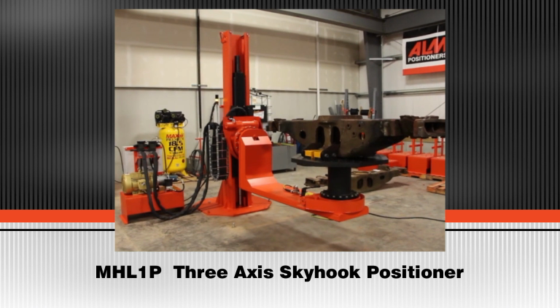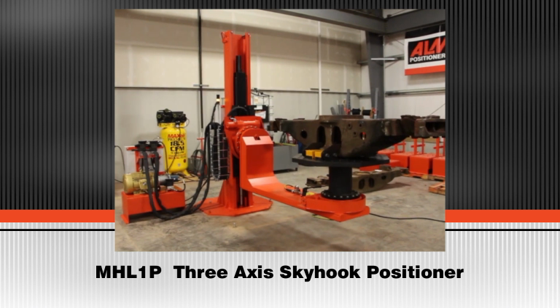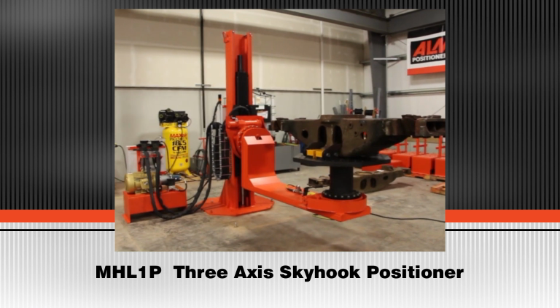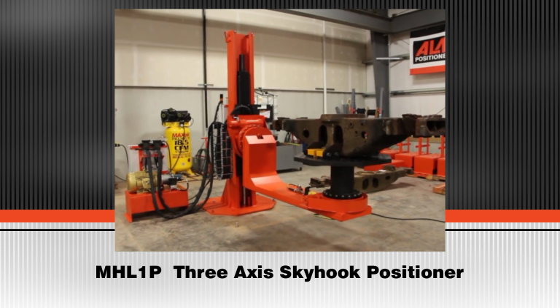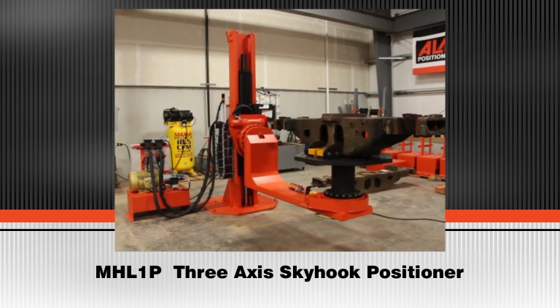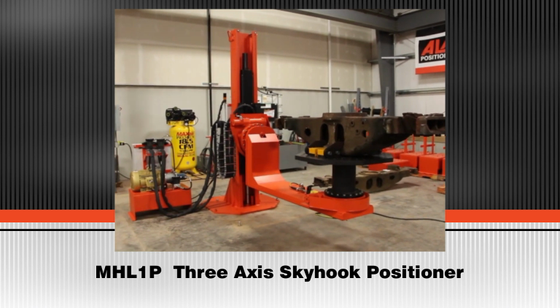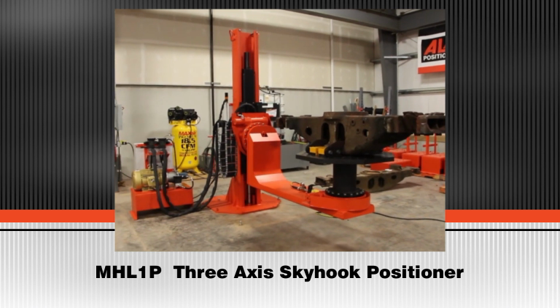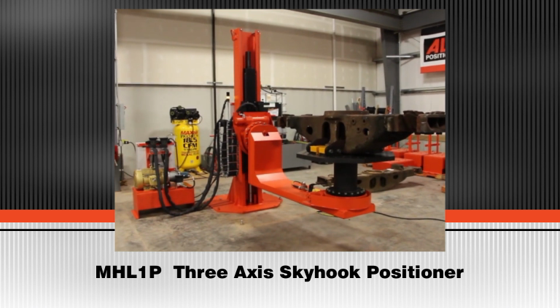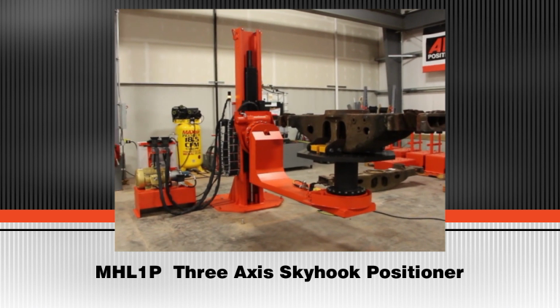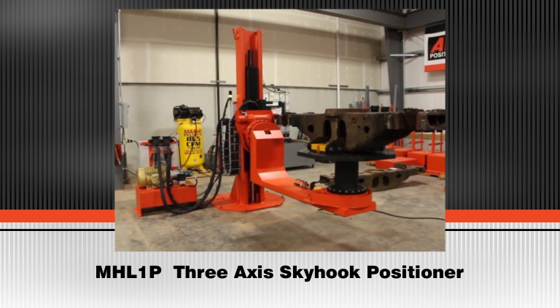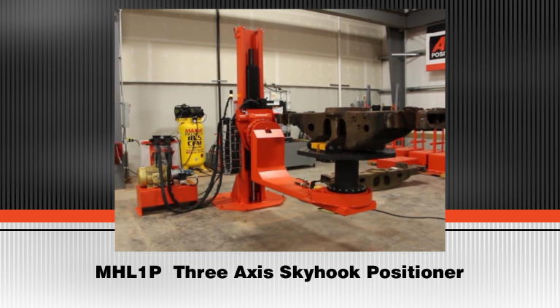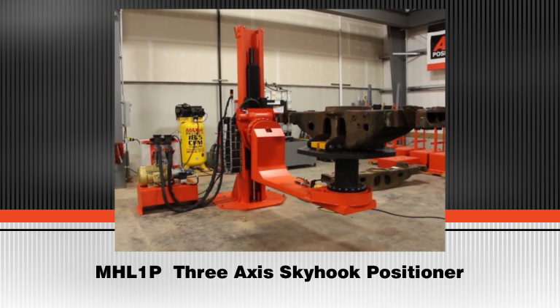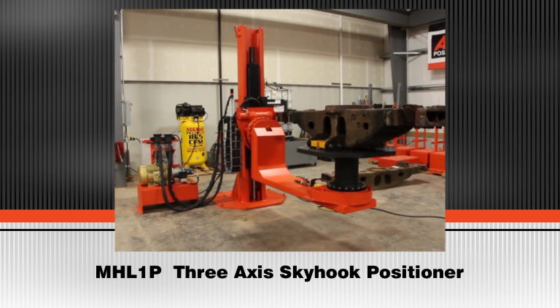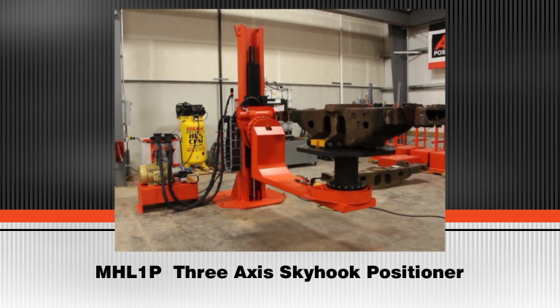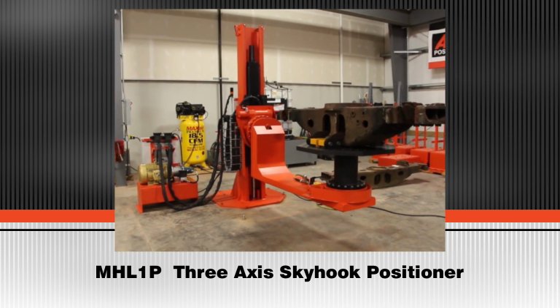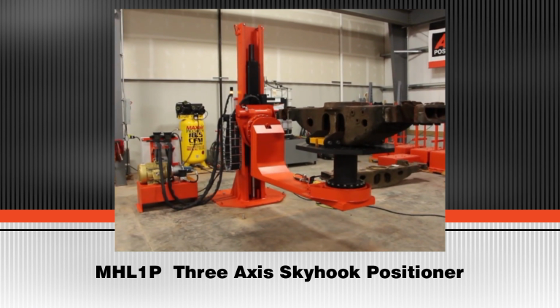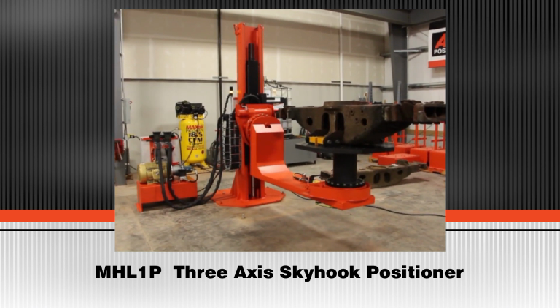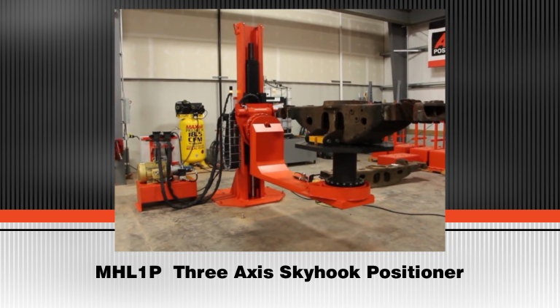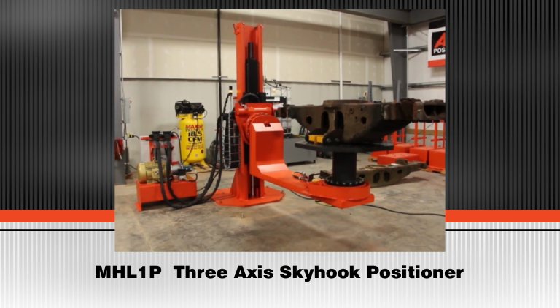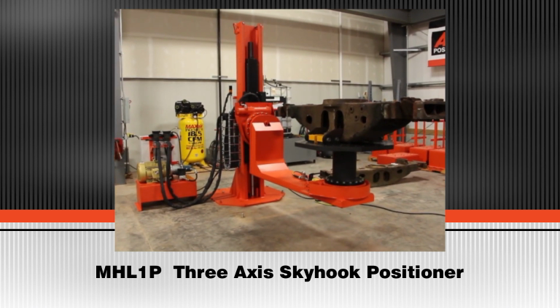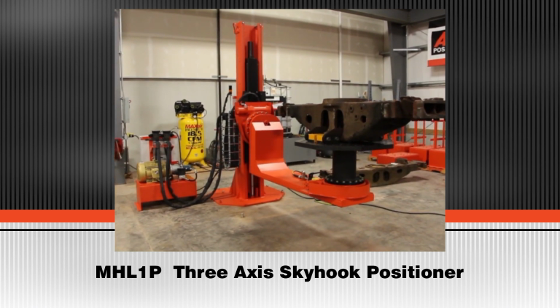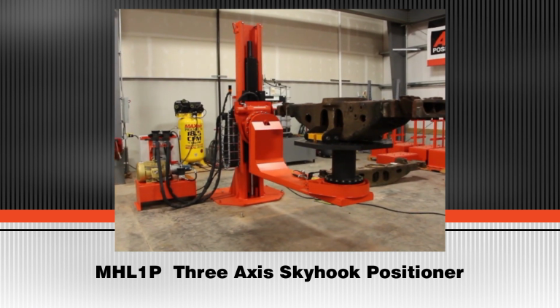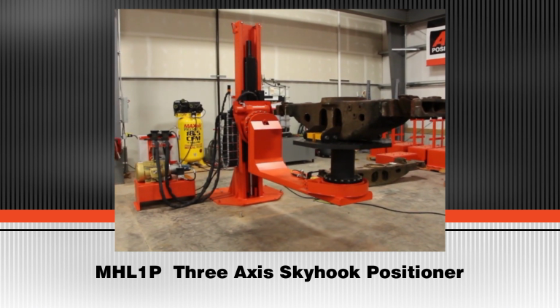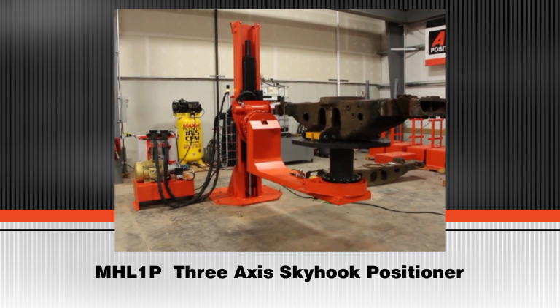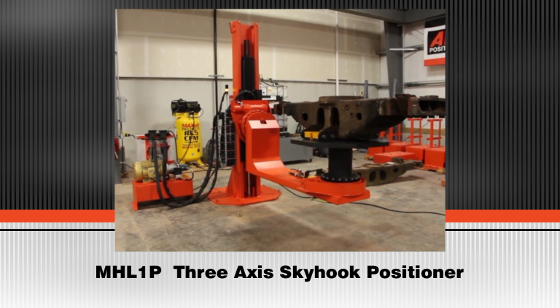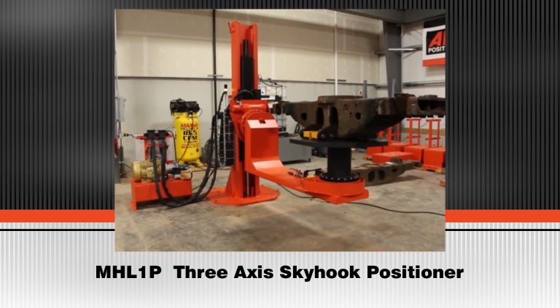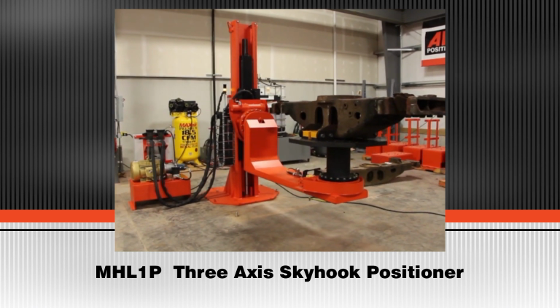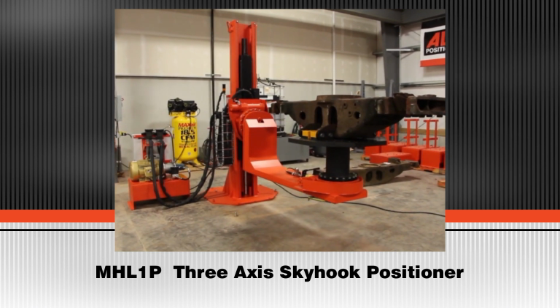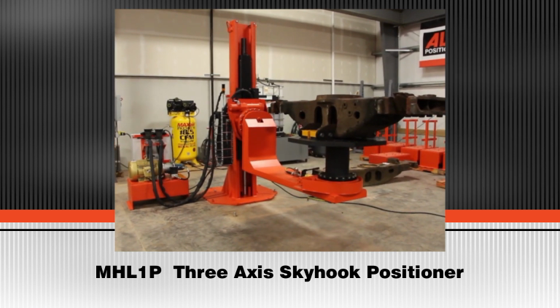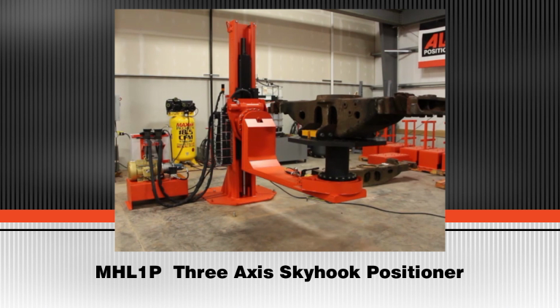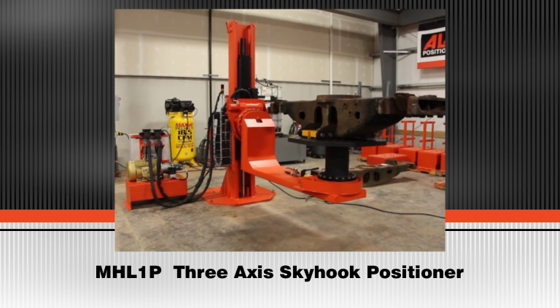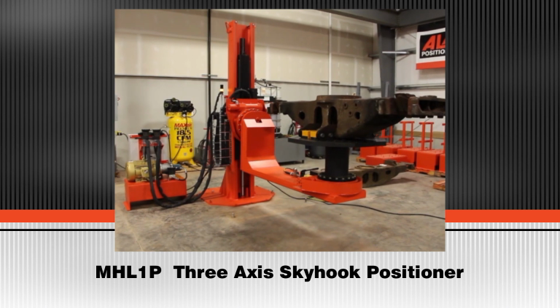Also shown is Blueco's modular tooling mounted on the number 2 vertical rotator.